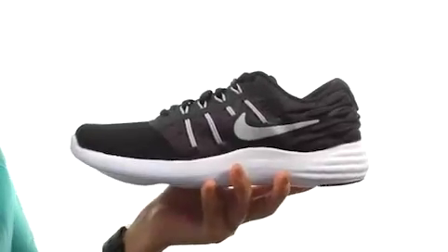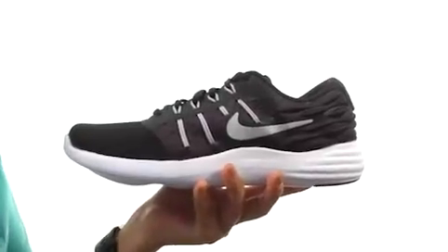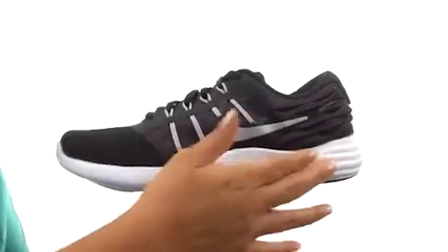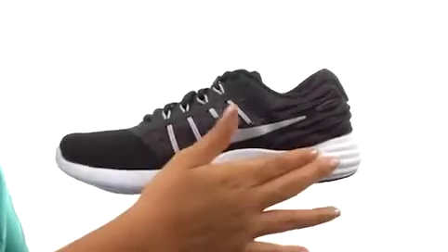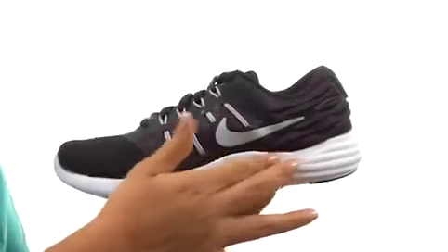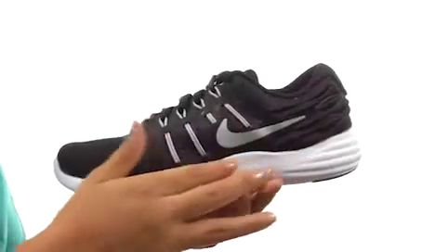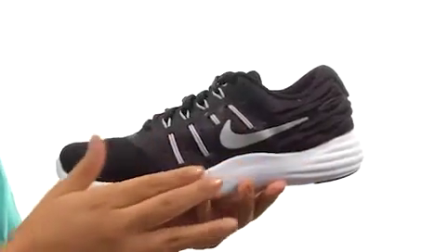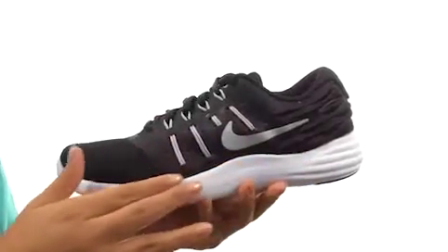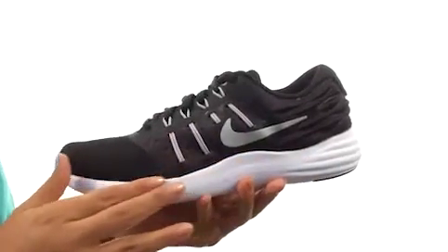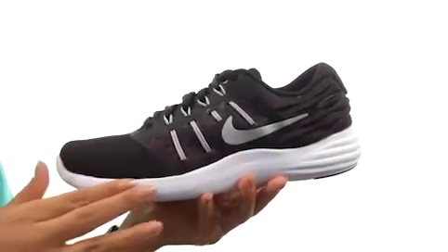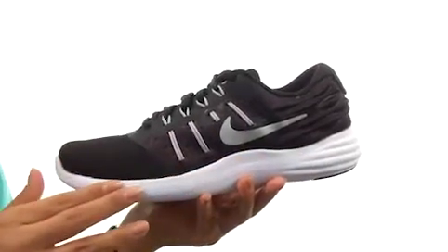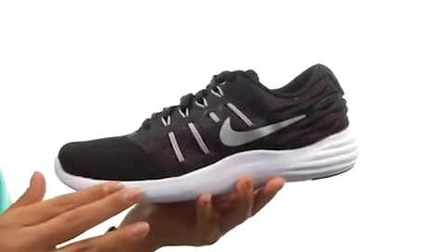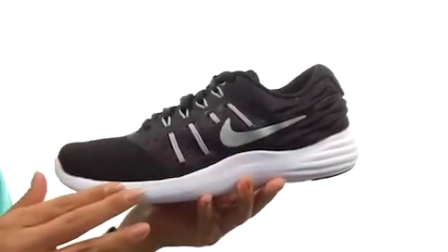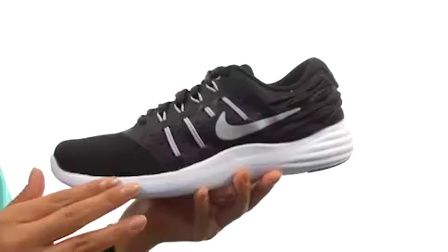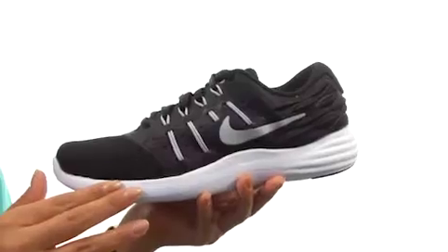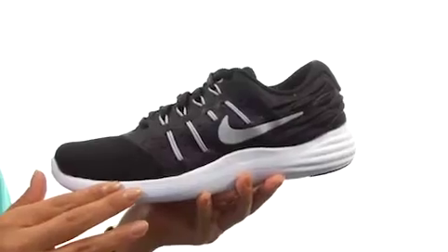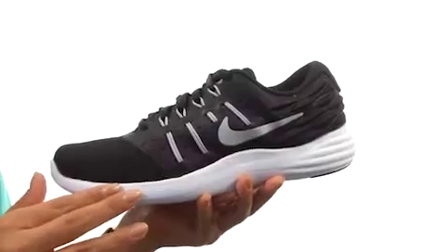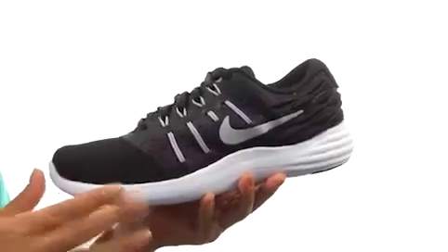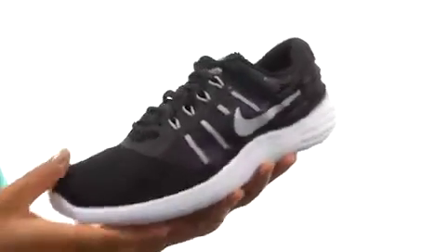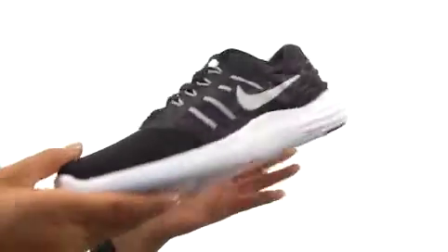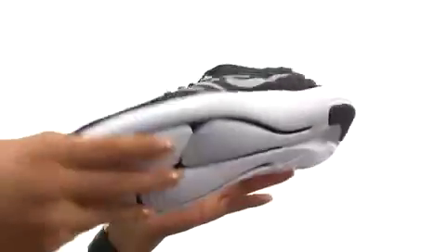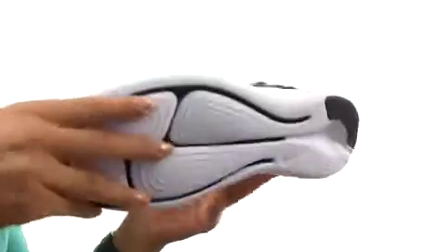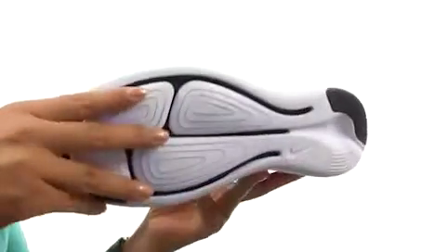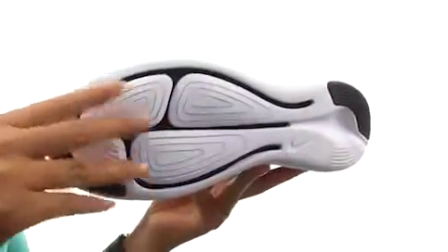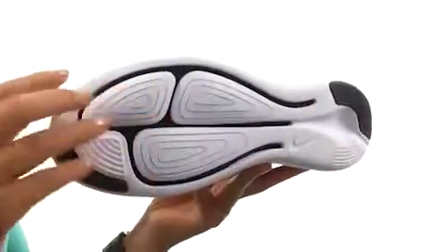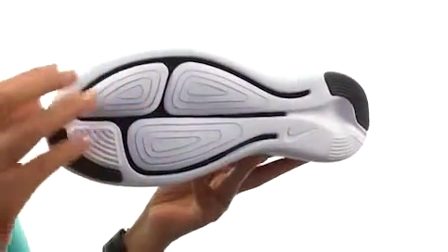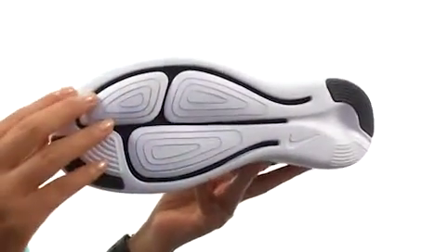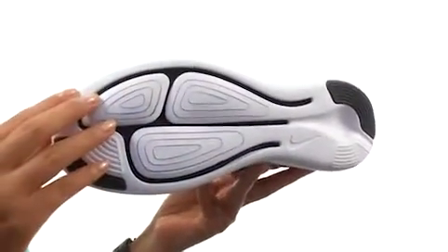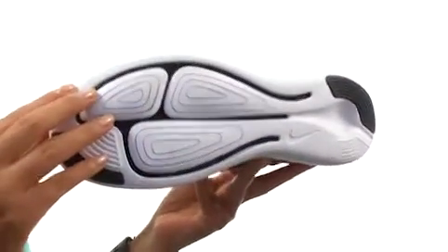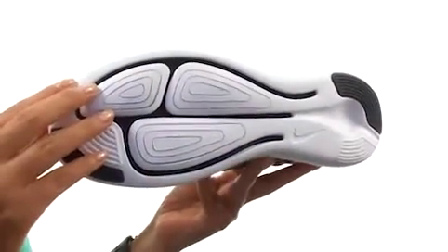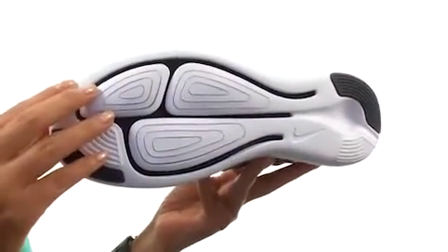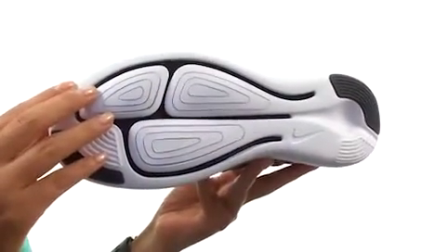There's a dual density midsole that promotes a soft ride and smooth transitions. Down at the bottom, there's a full durable rubber outsole.